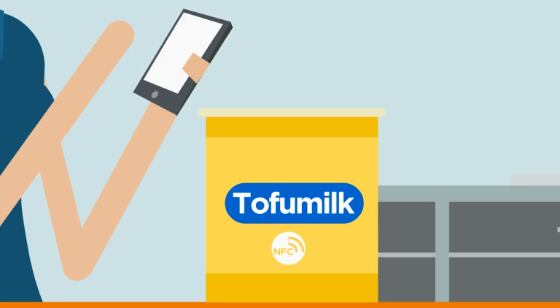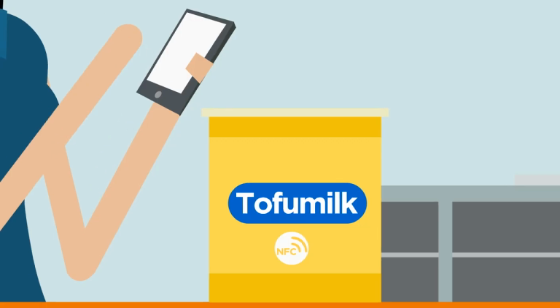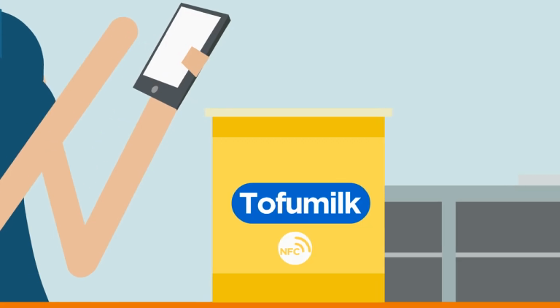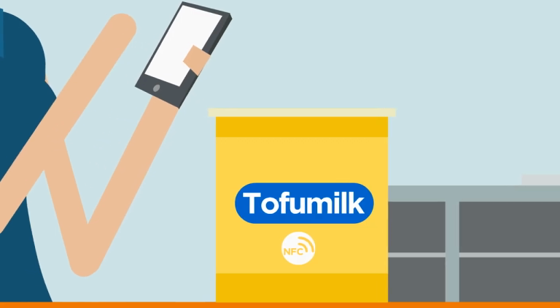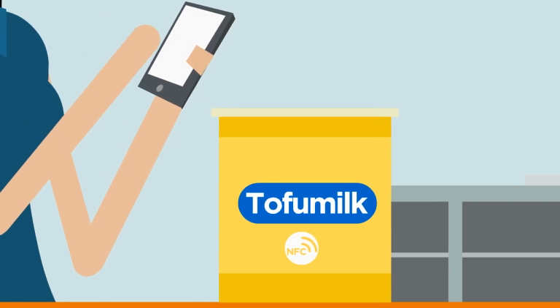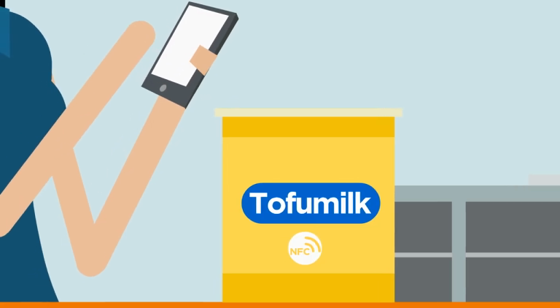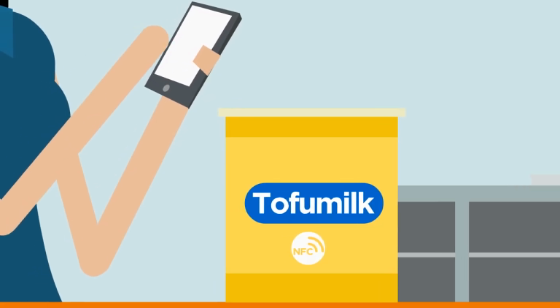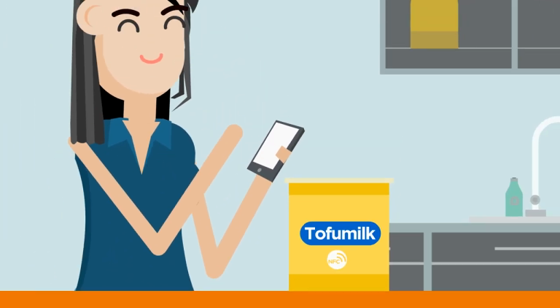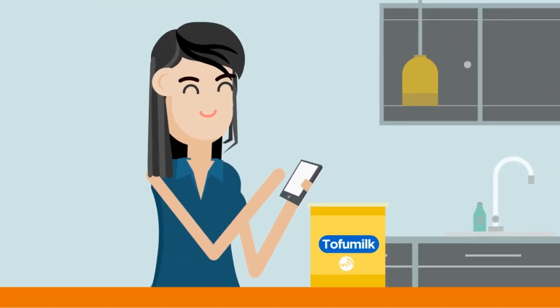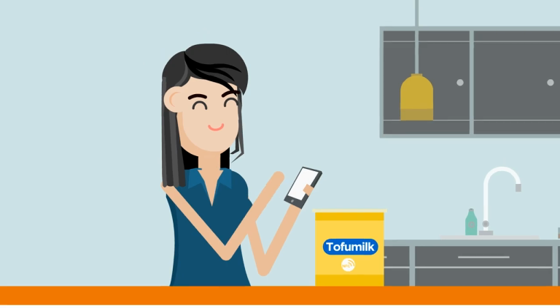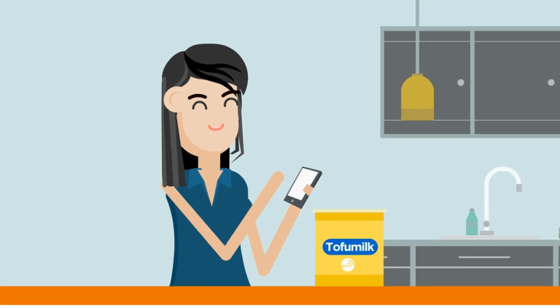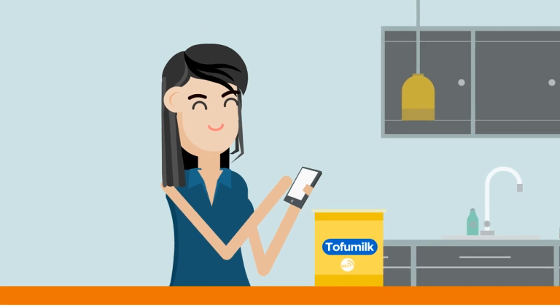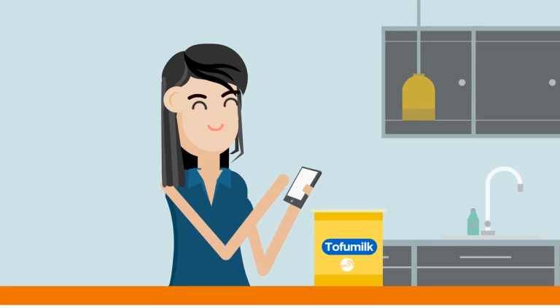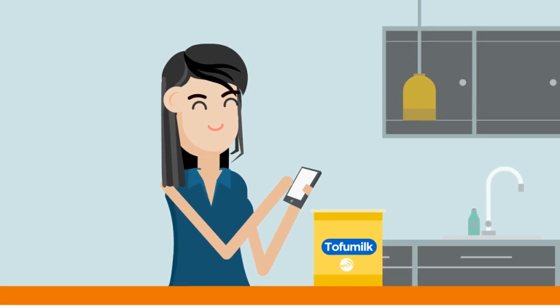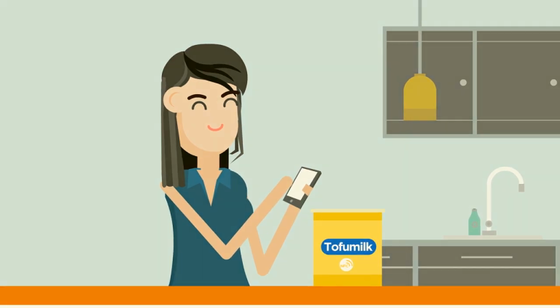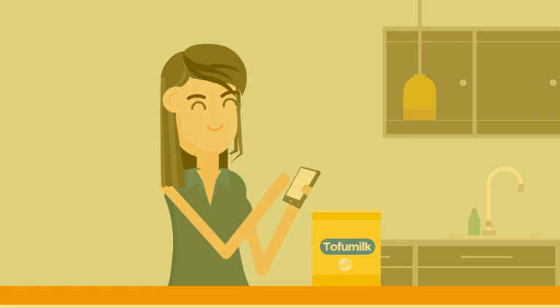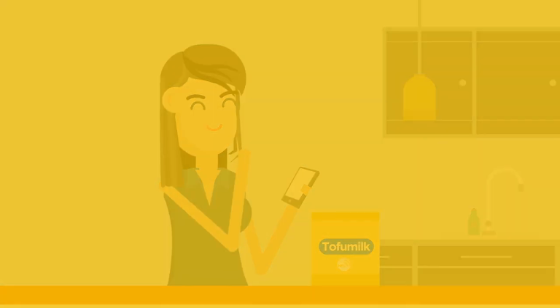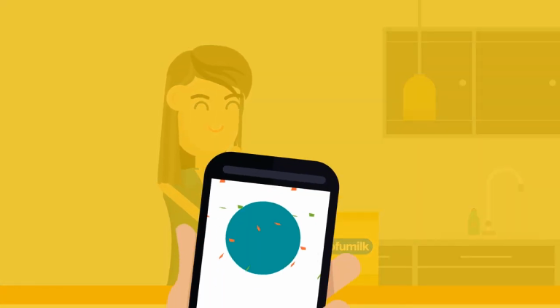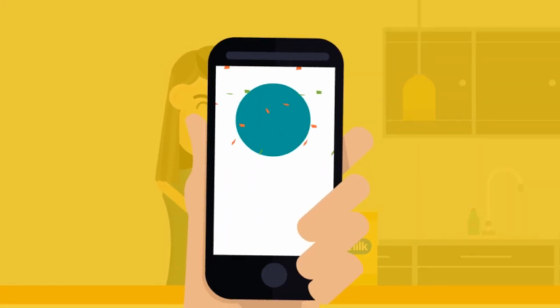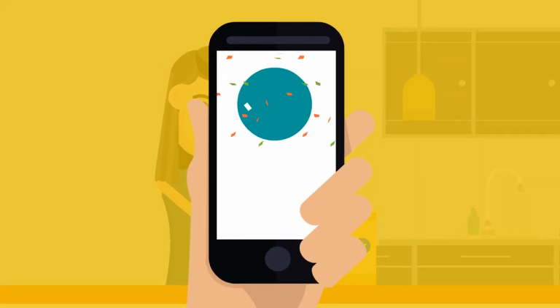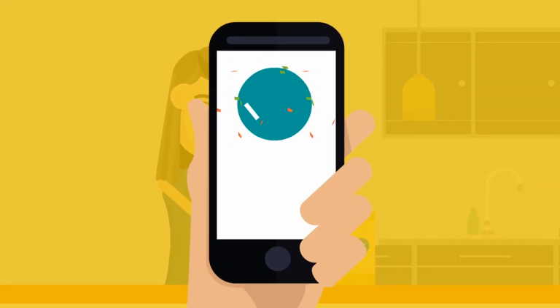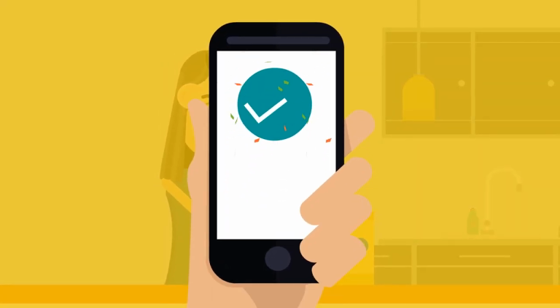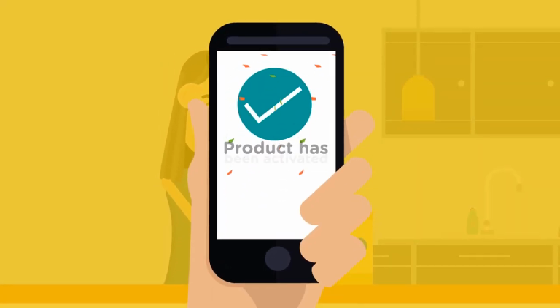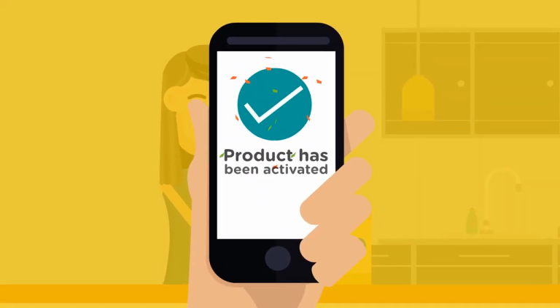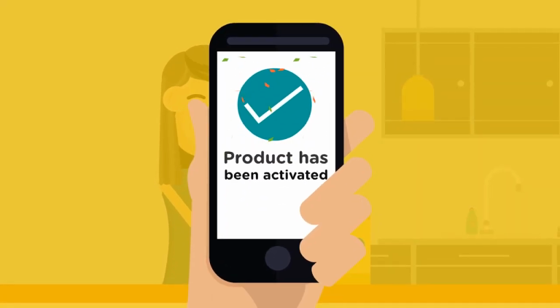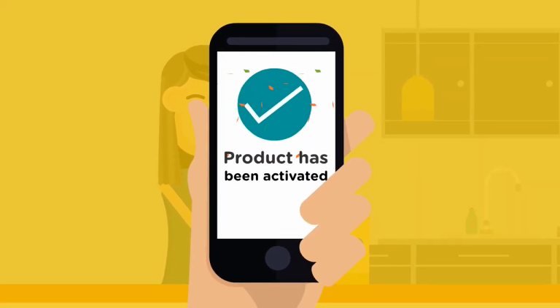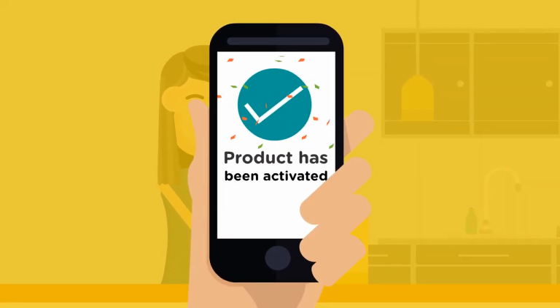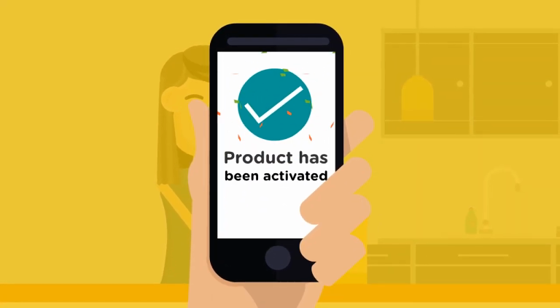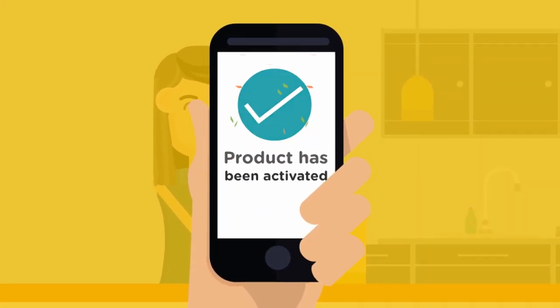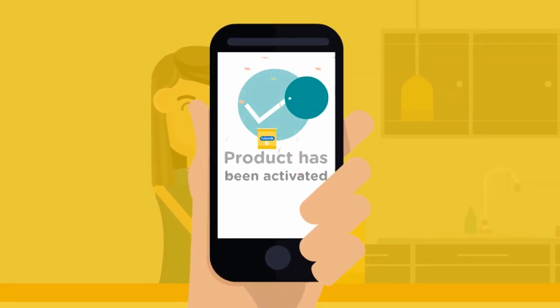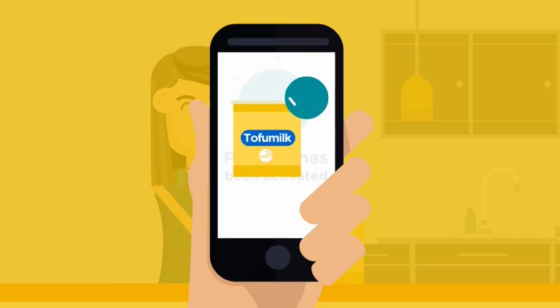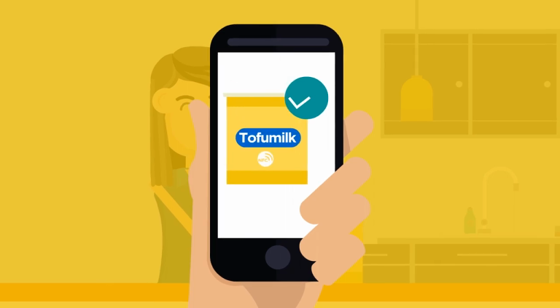Upon purchase, a shopper can also tell if they were the first one to activate that specific product and whether the packaging has been tampered with.